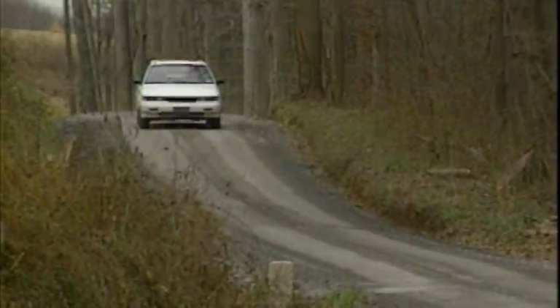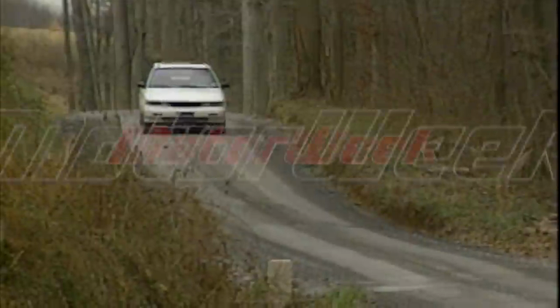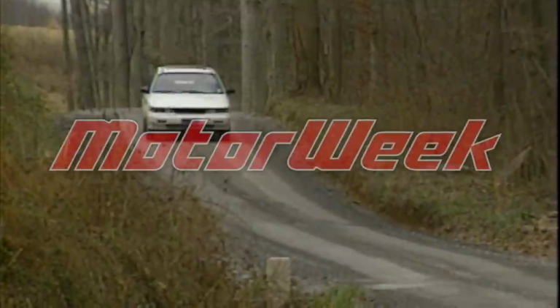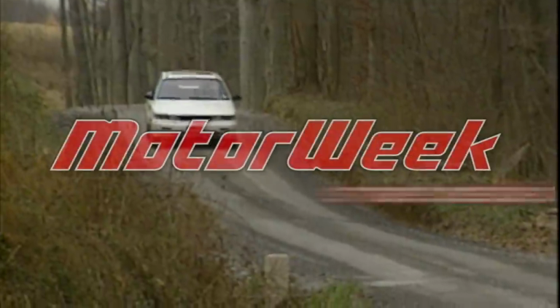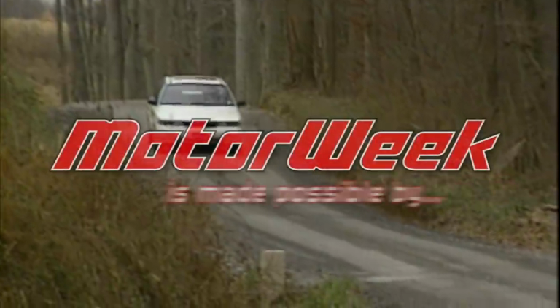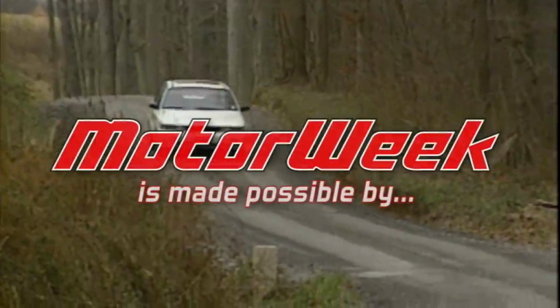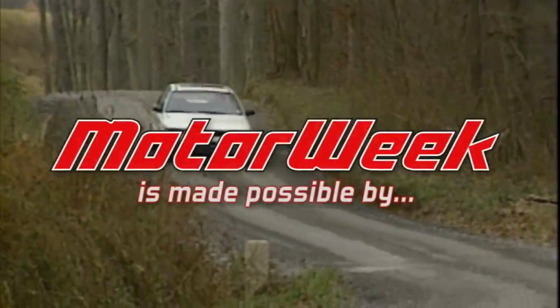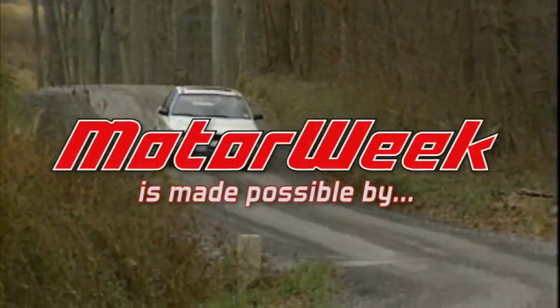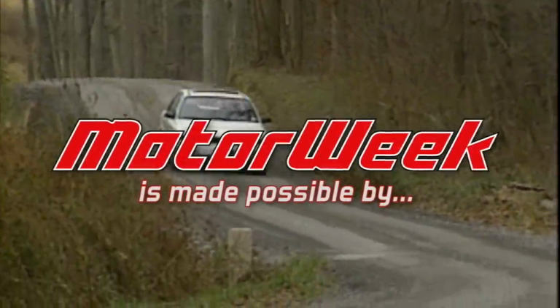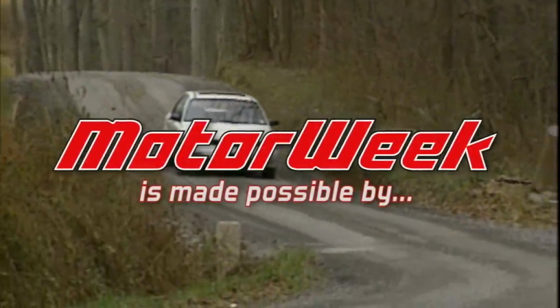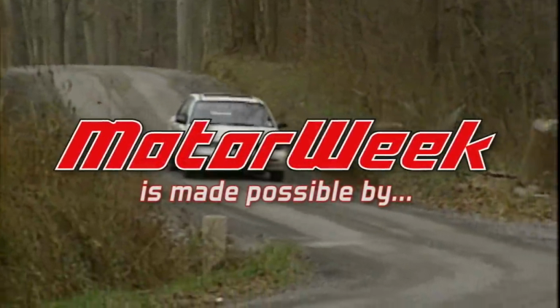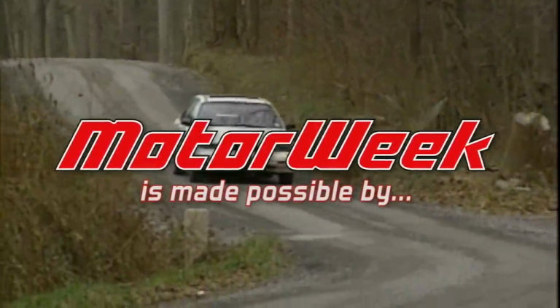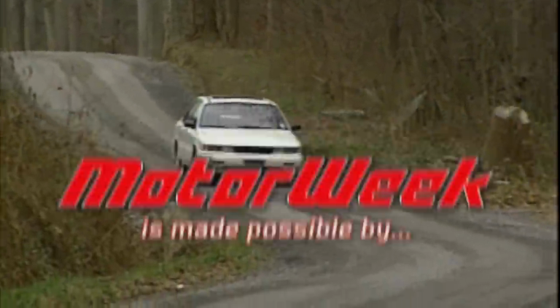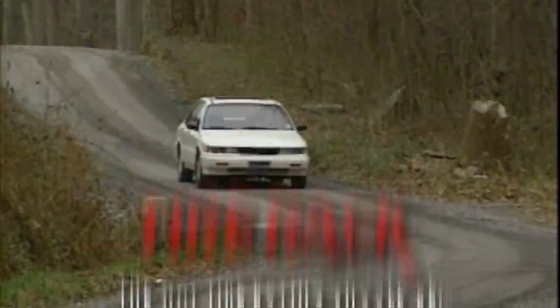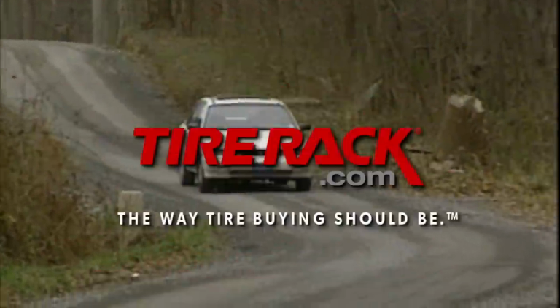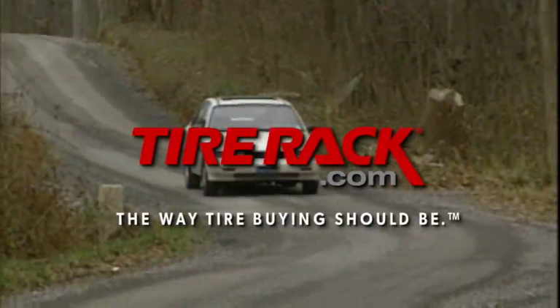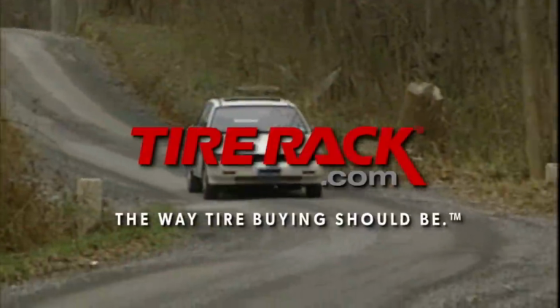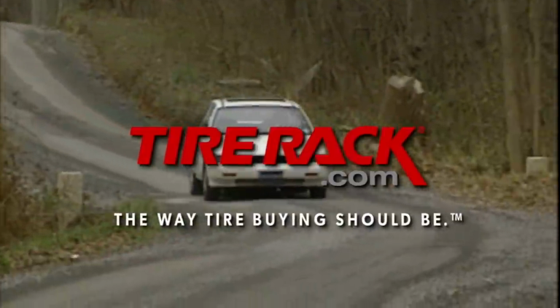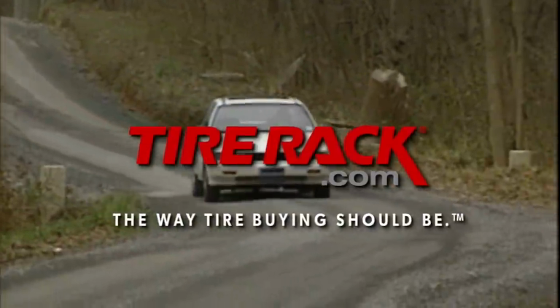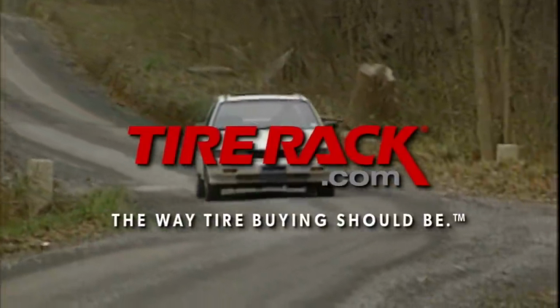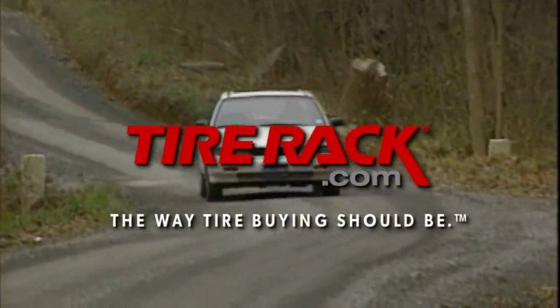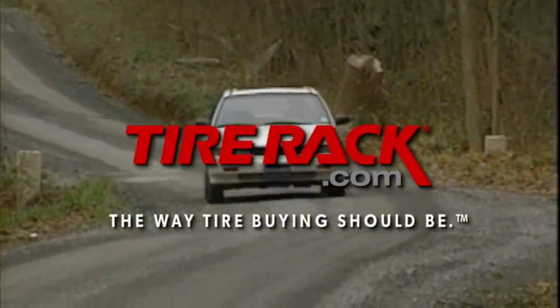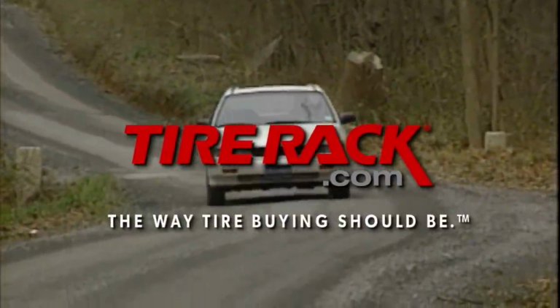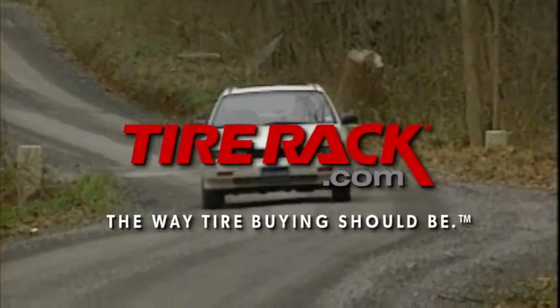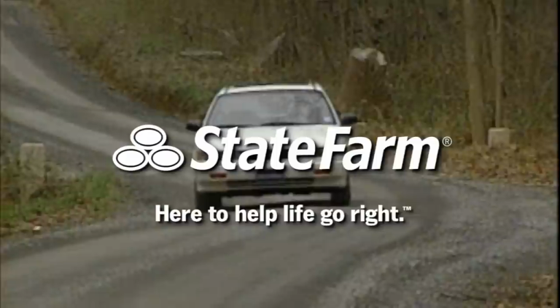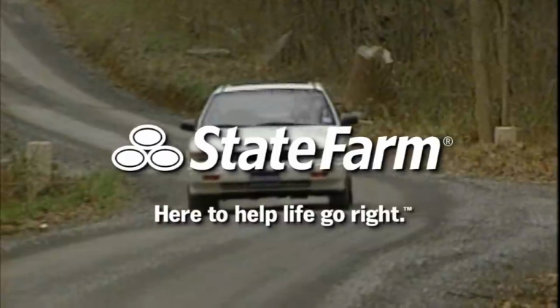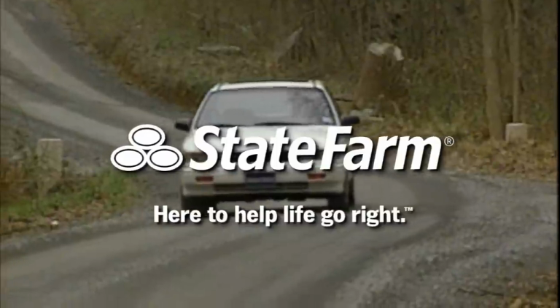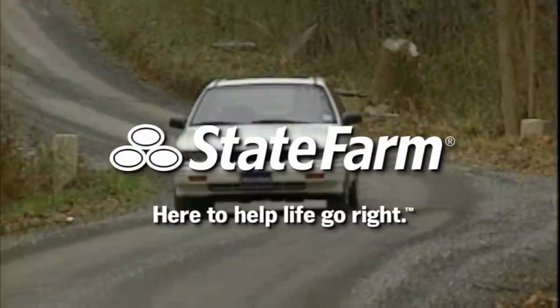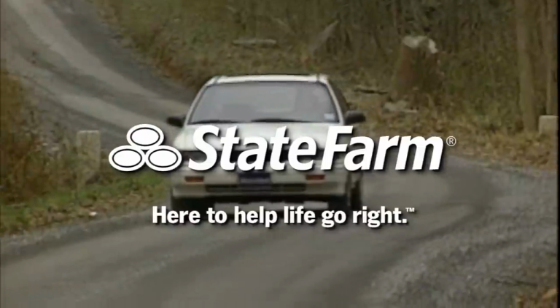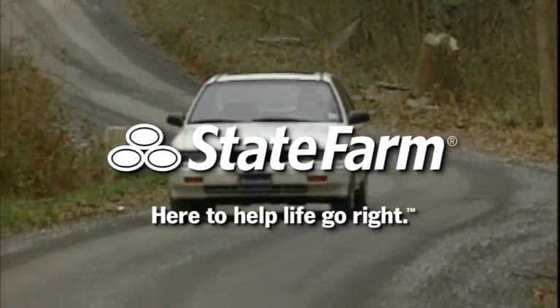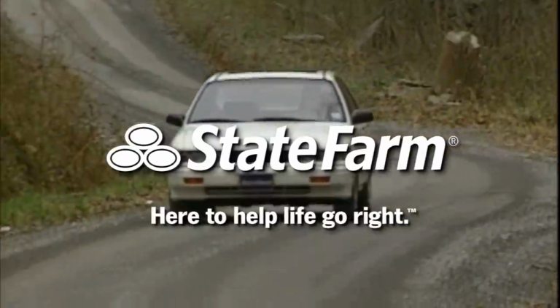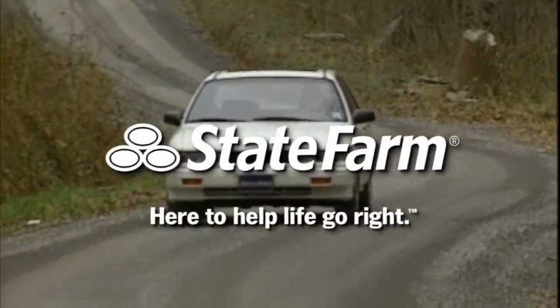MotorWeek is made possible by TireRack.com and State Farm.